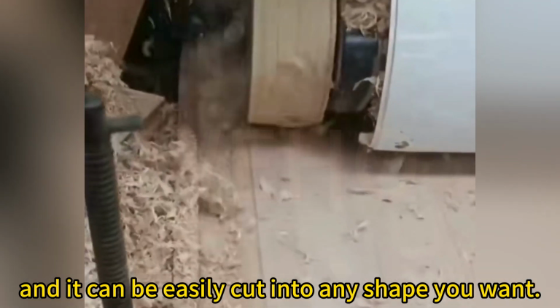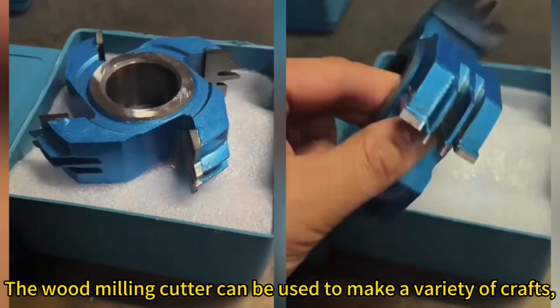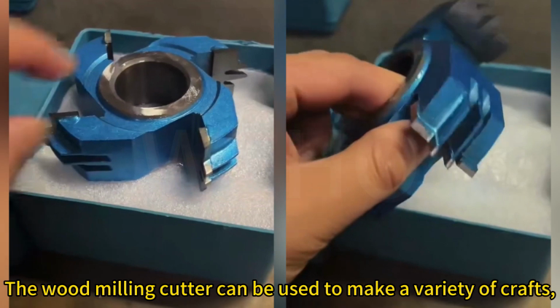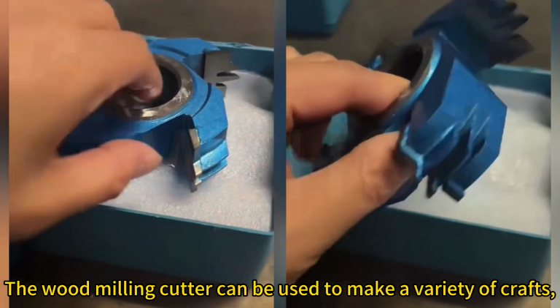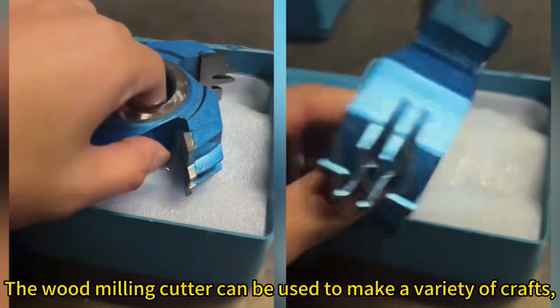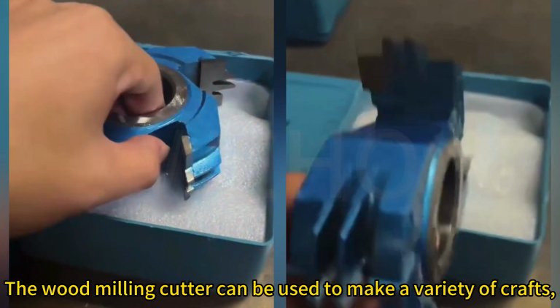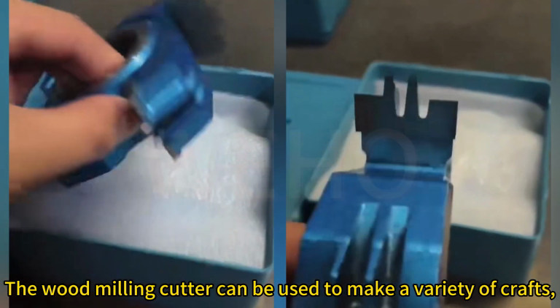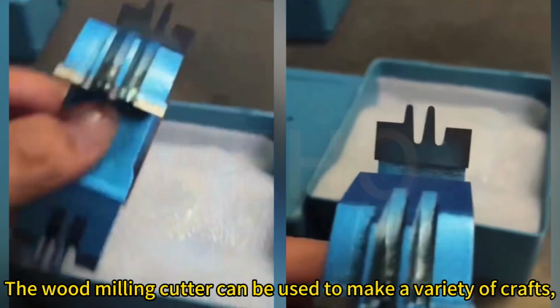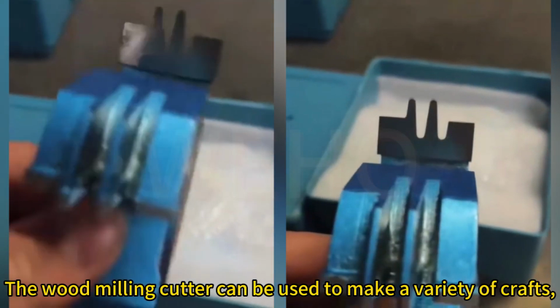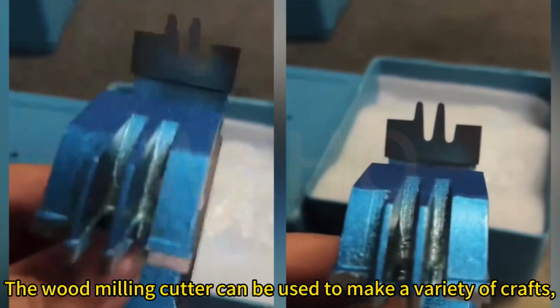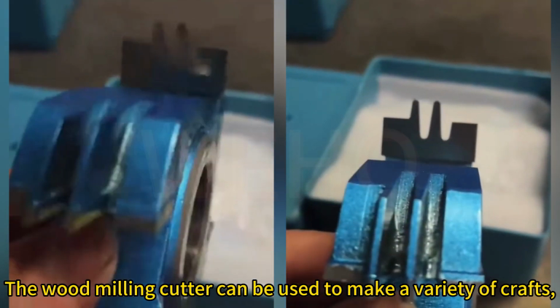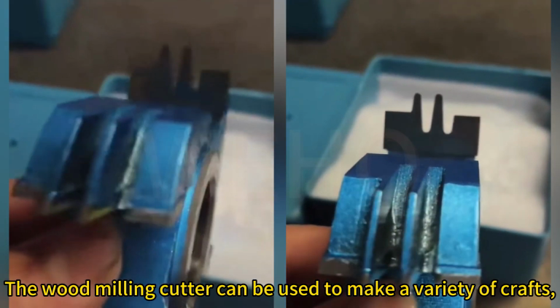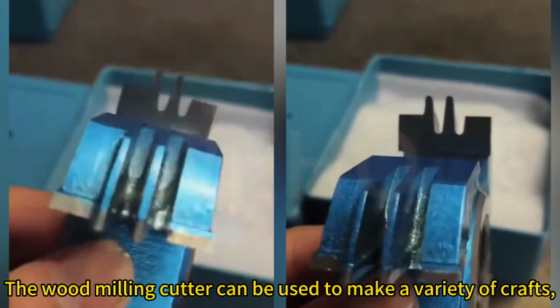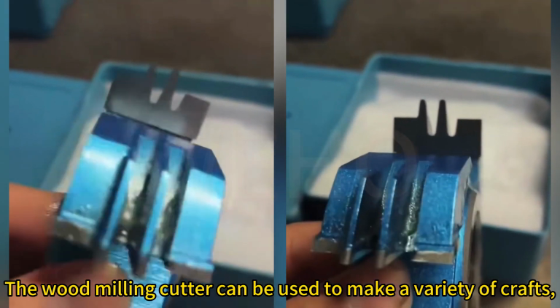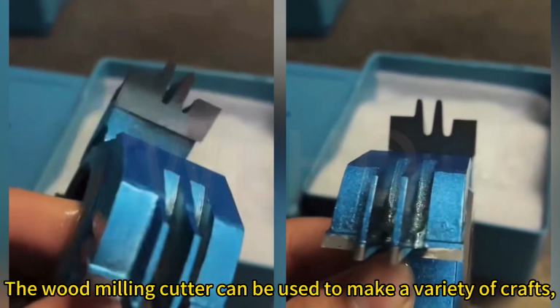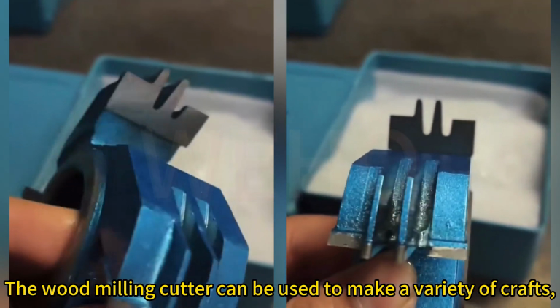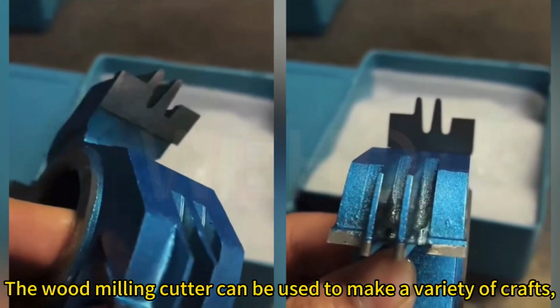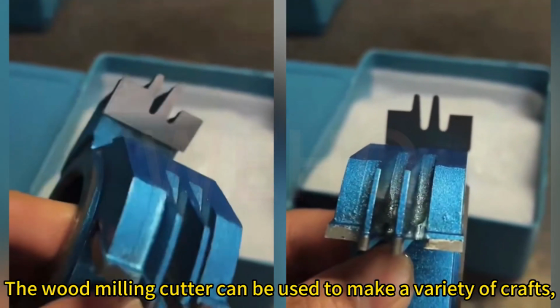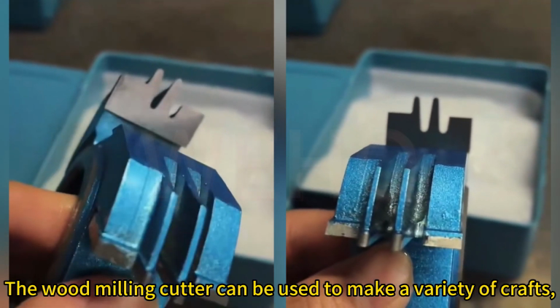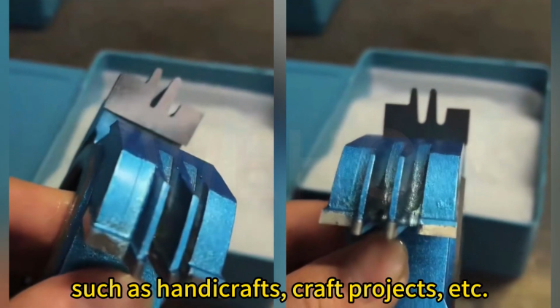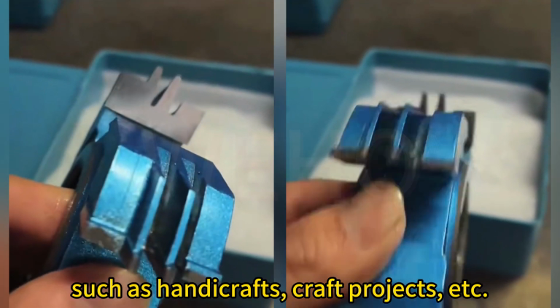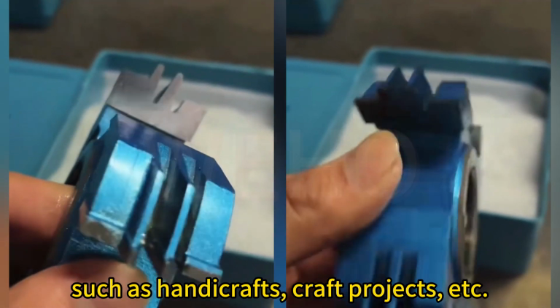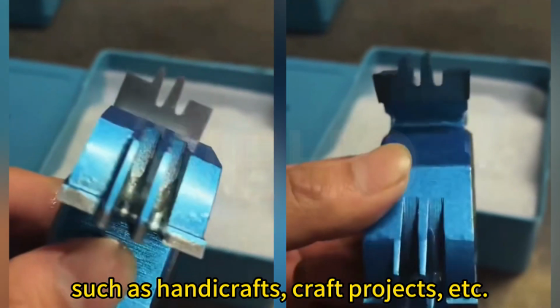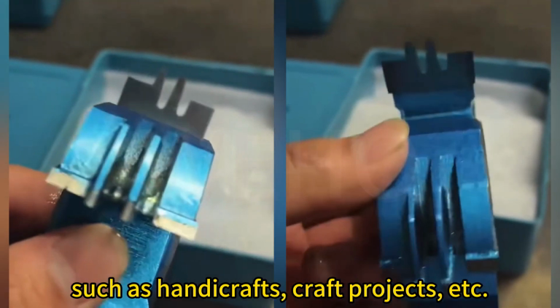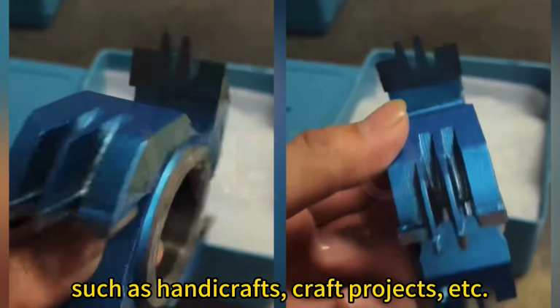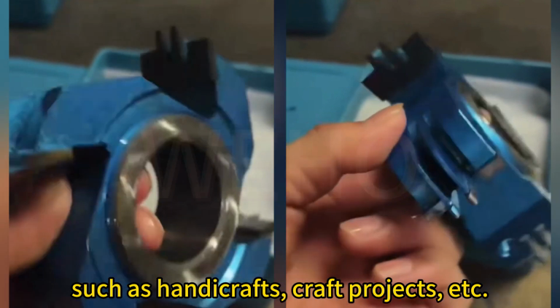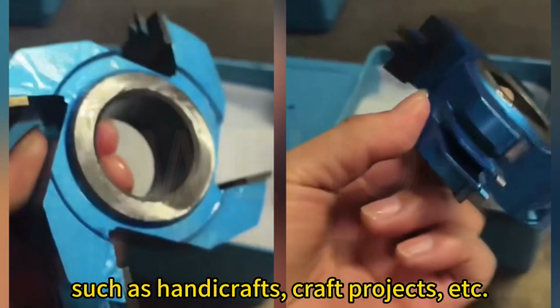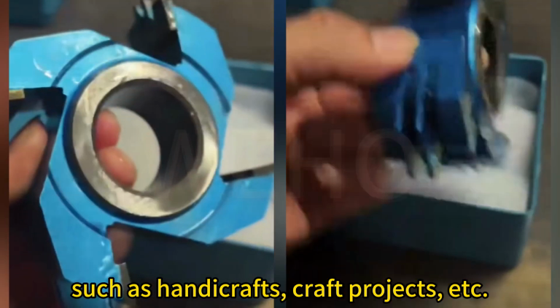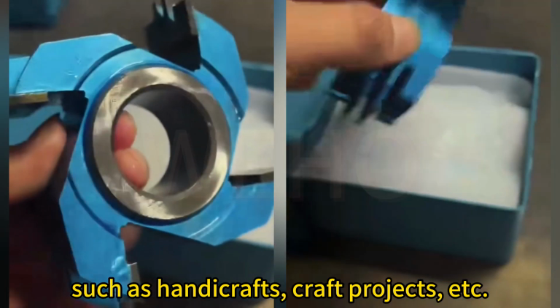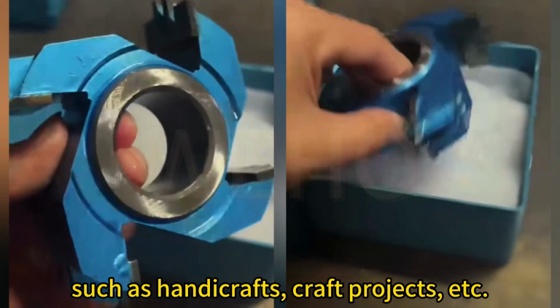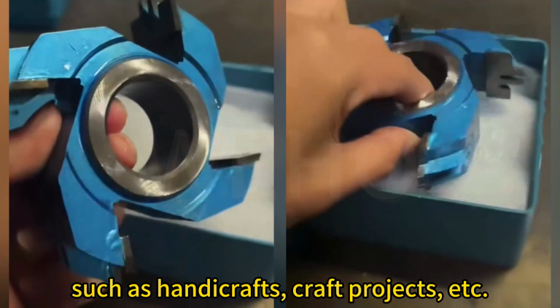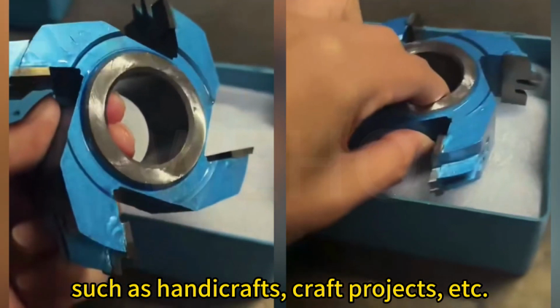The wood milling cutter can be used to make a variety of crafts, such as handicrafts, craft projects, etc.